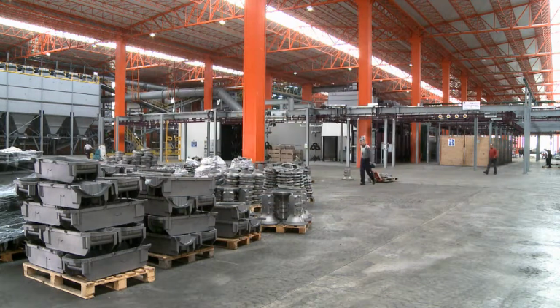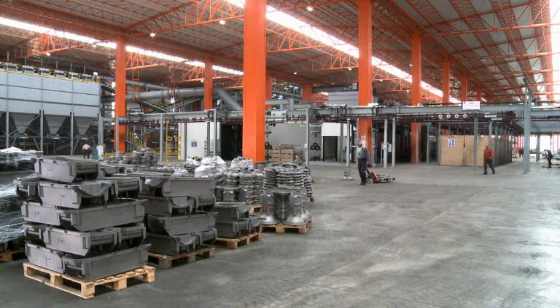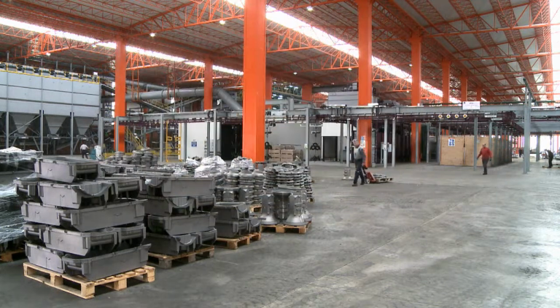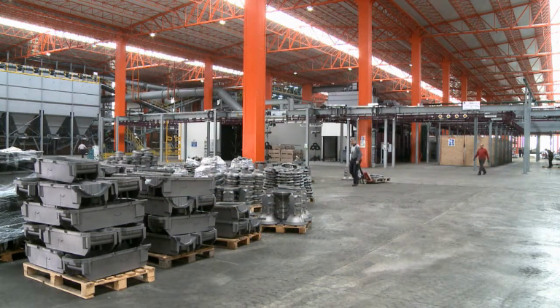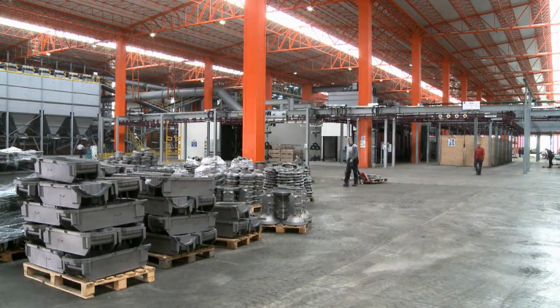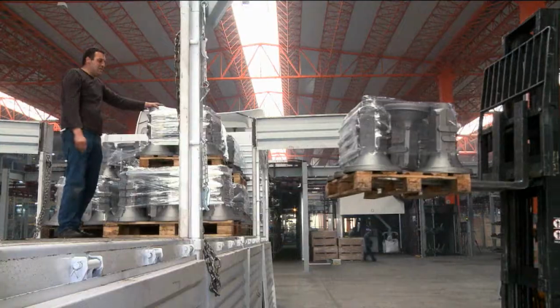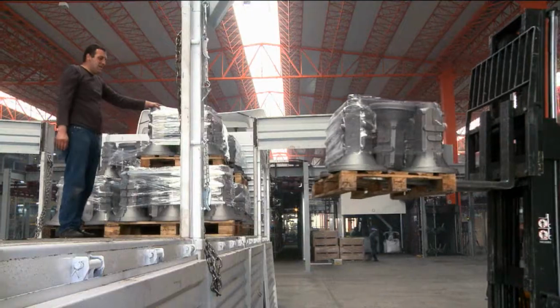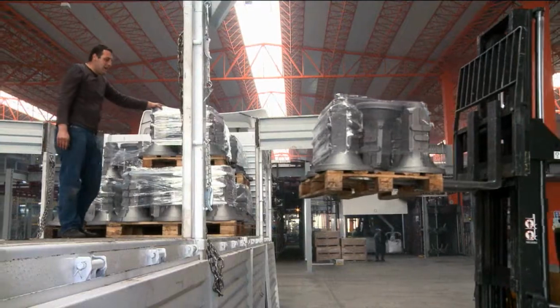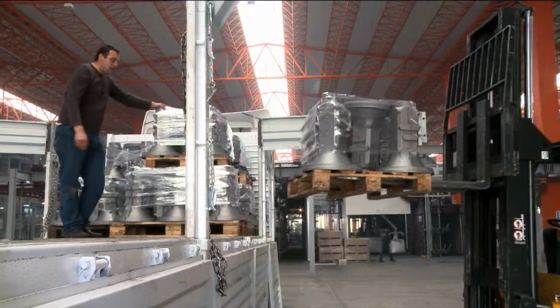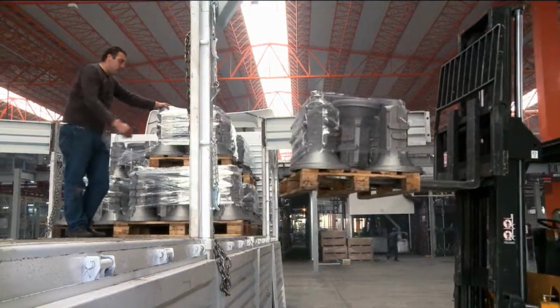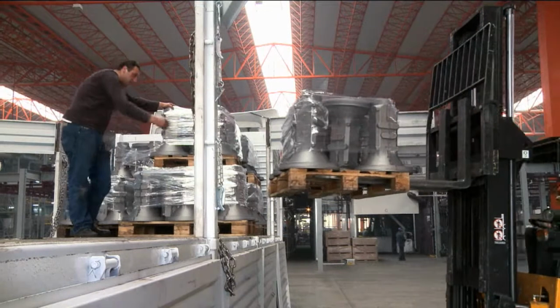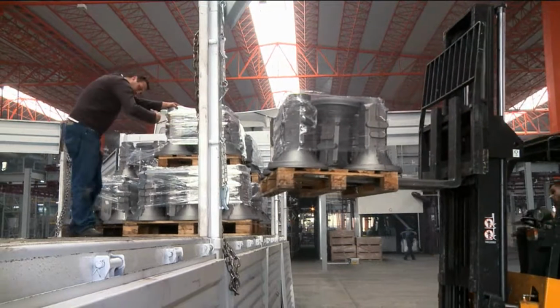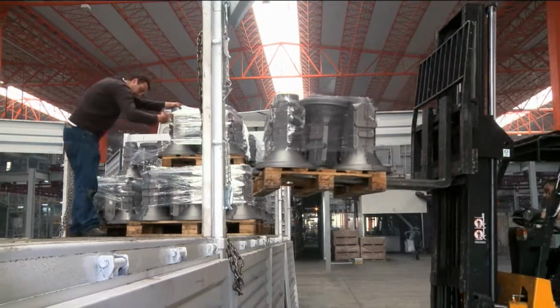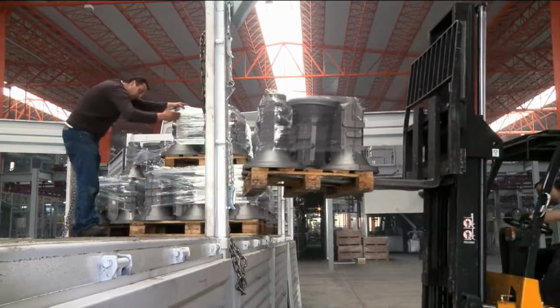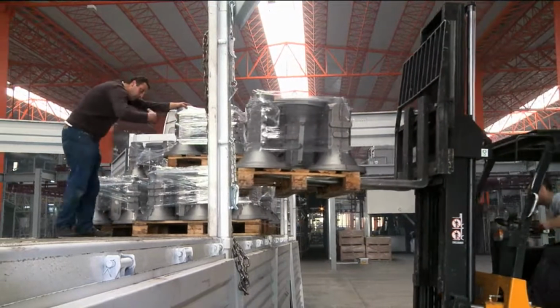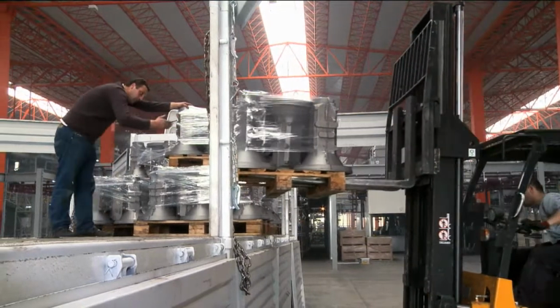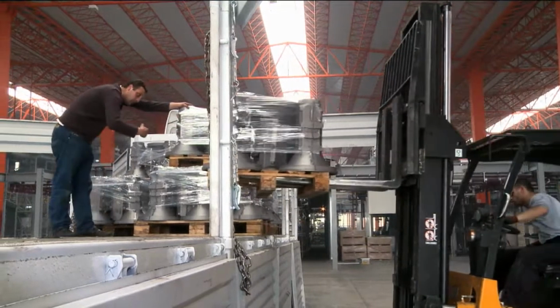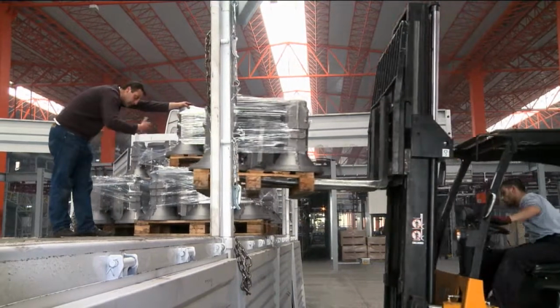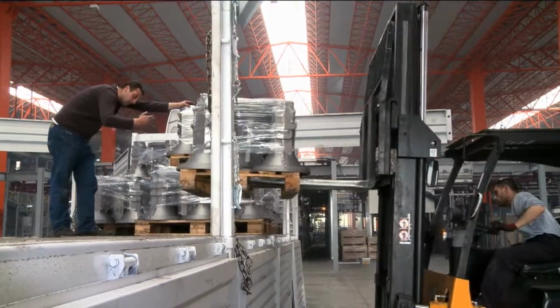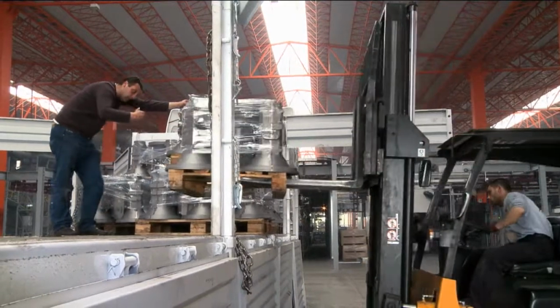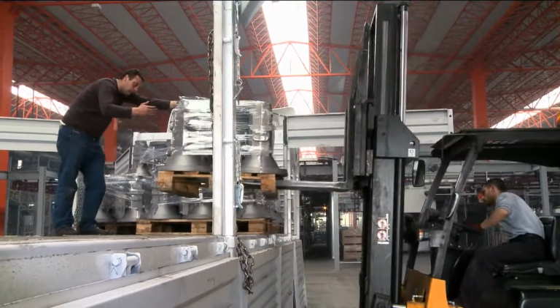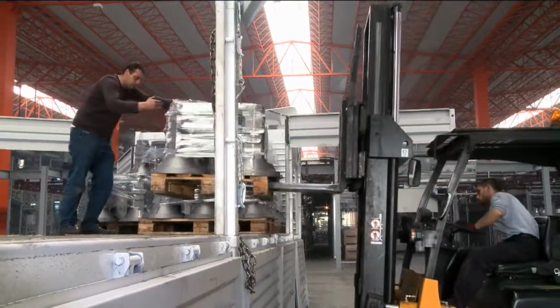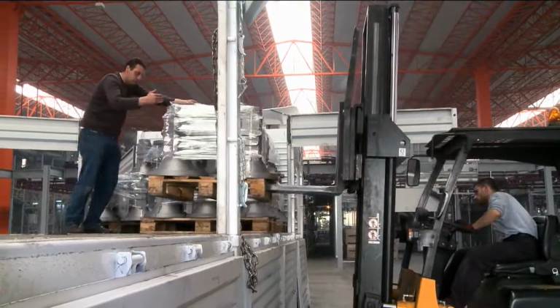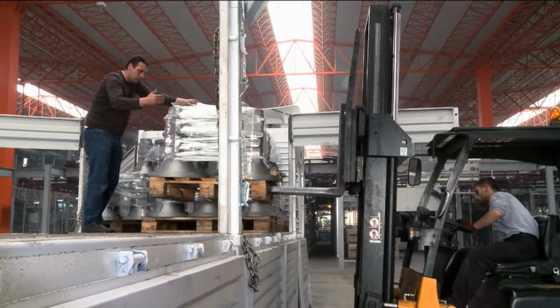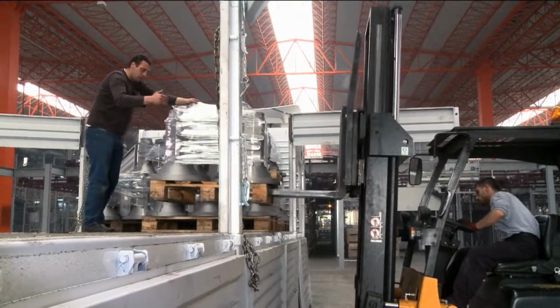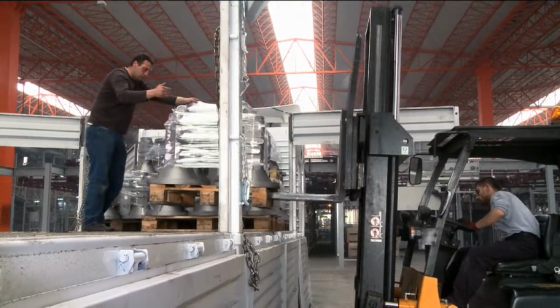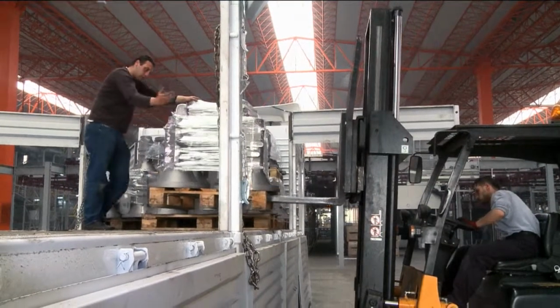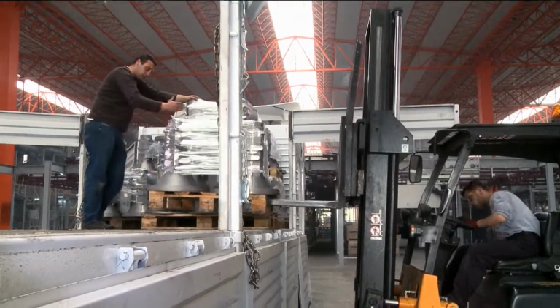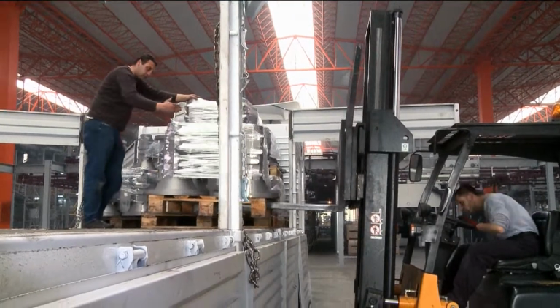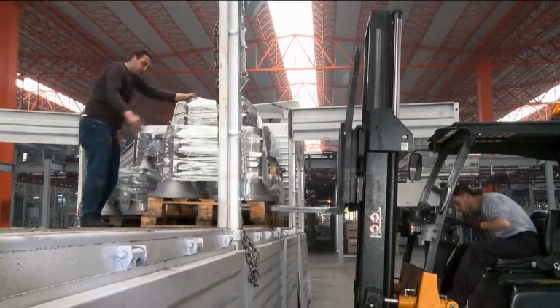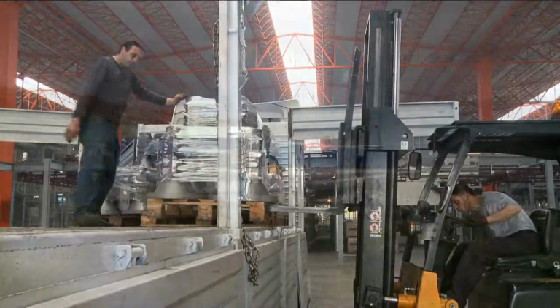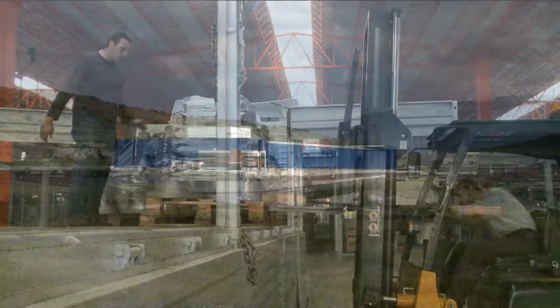Trucks and lorries with Atik Metal have been rolling out of the new plant in Aliyah since the spring of 2011.